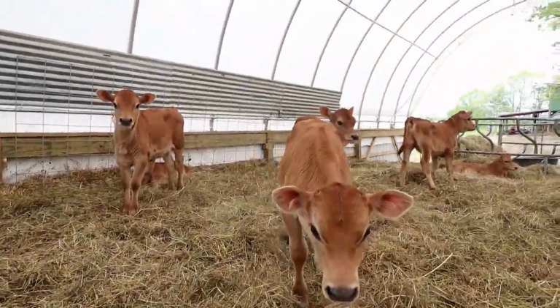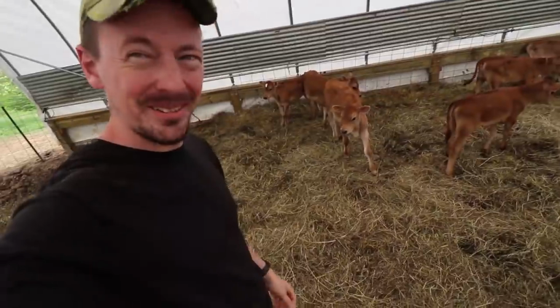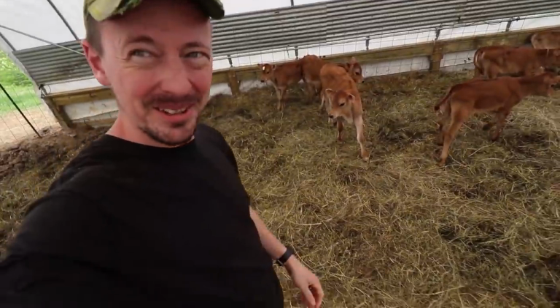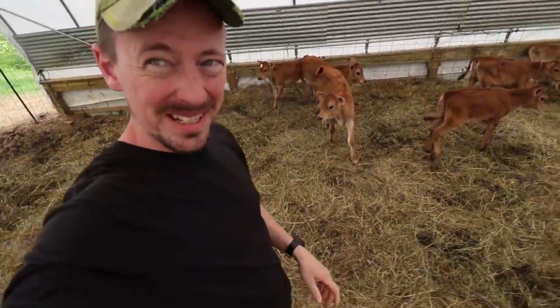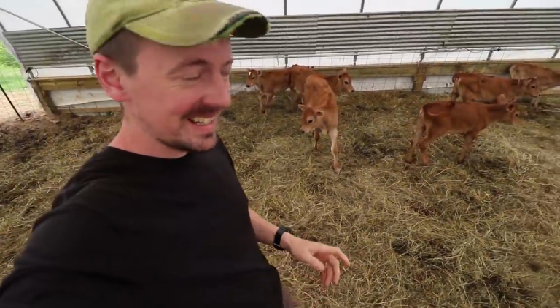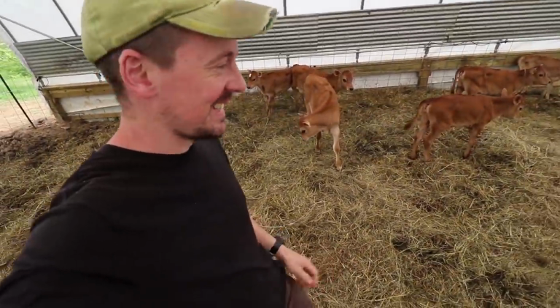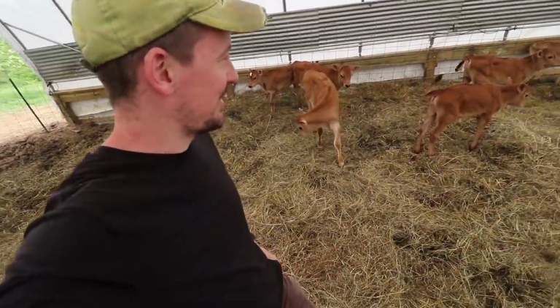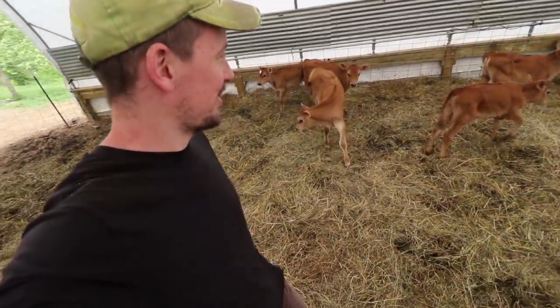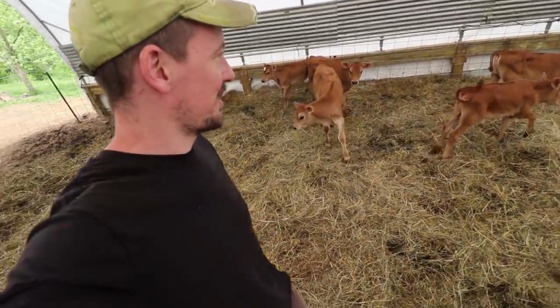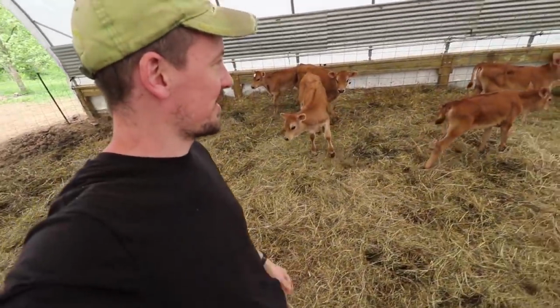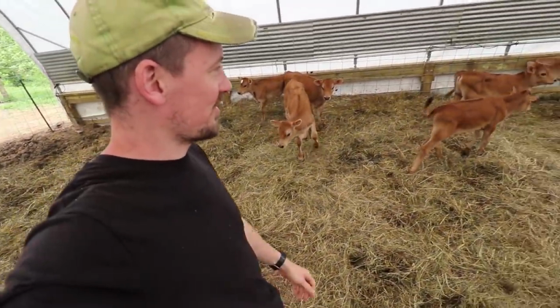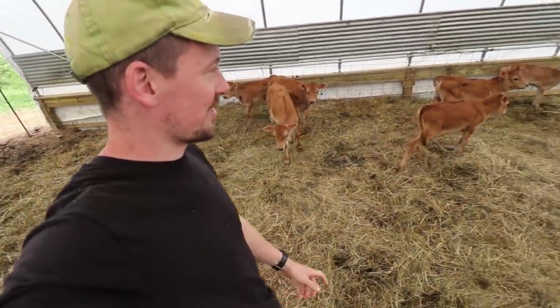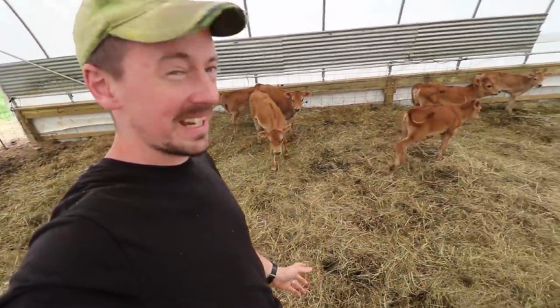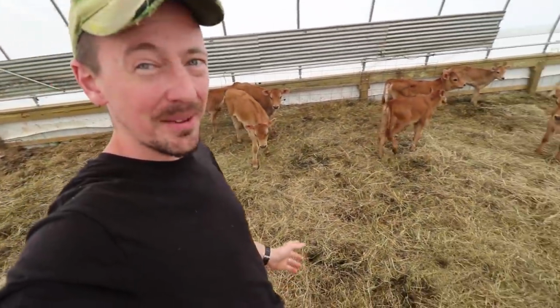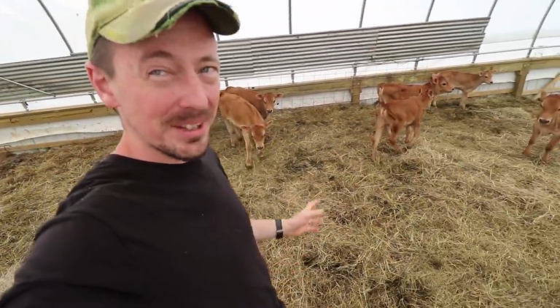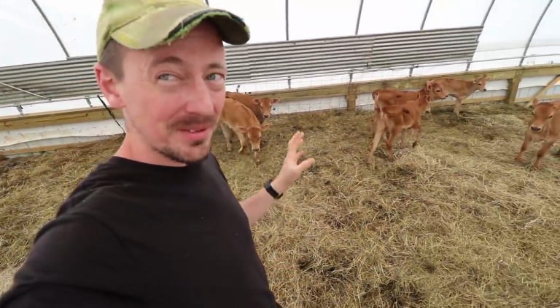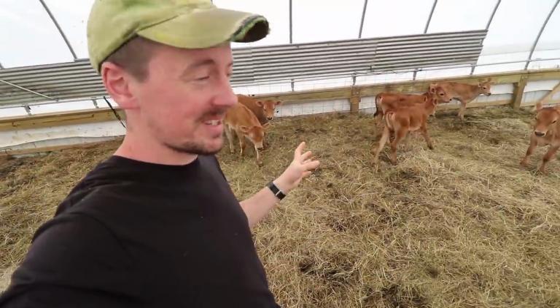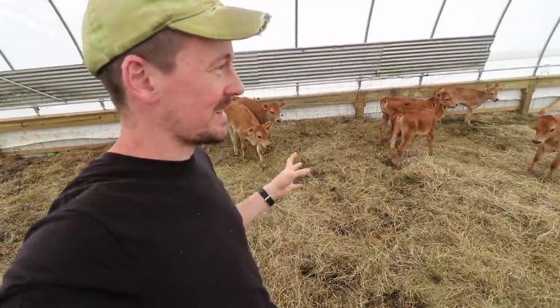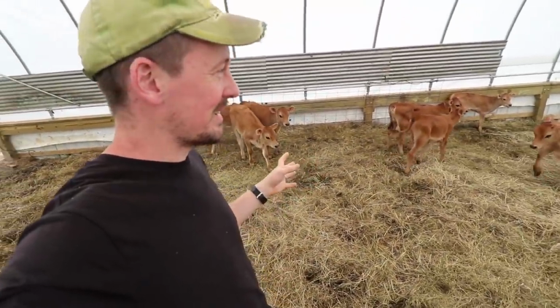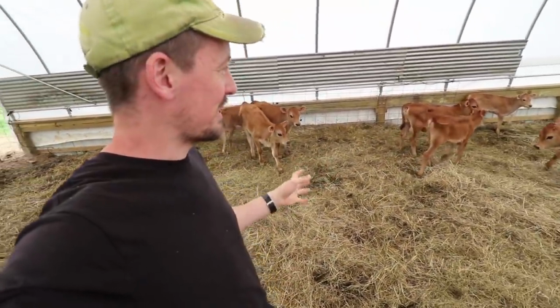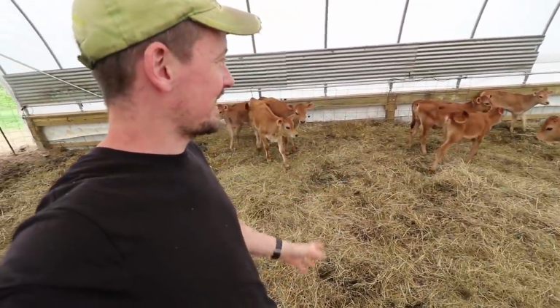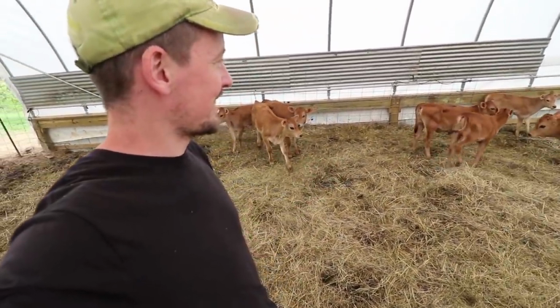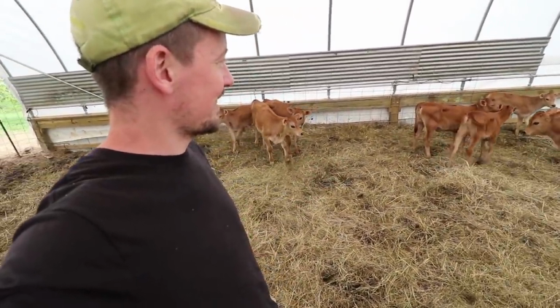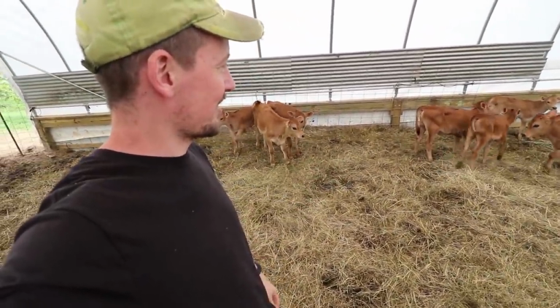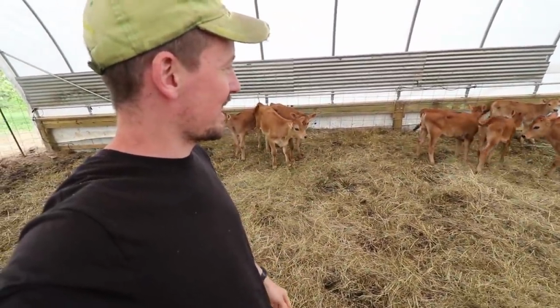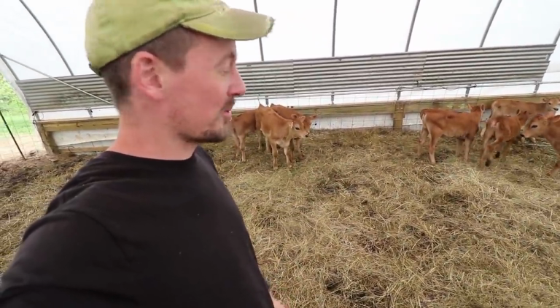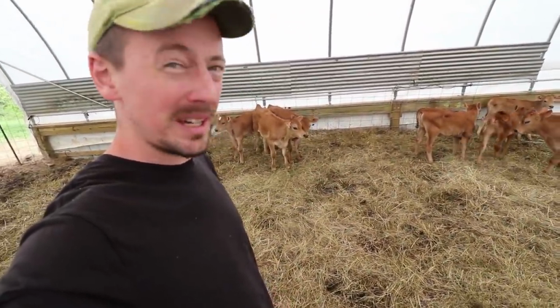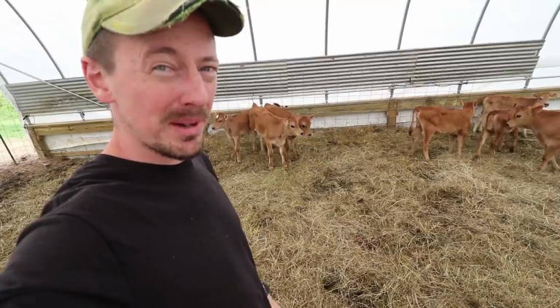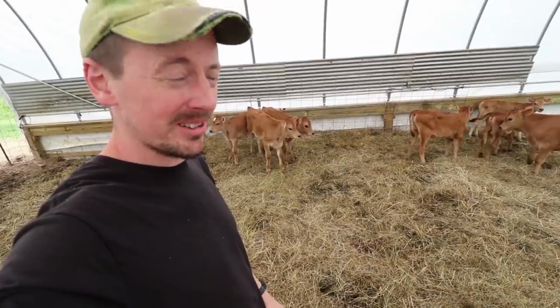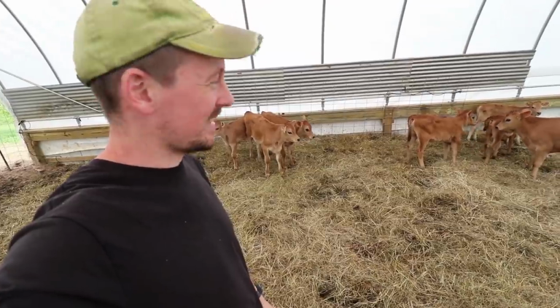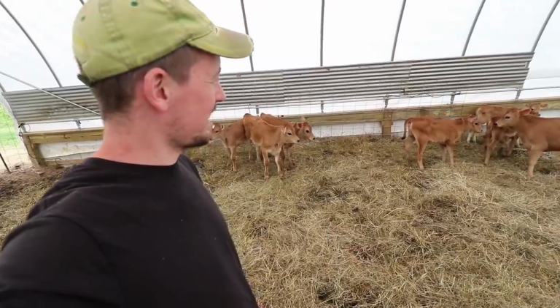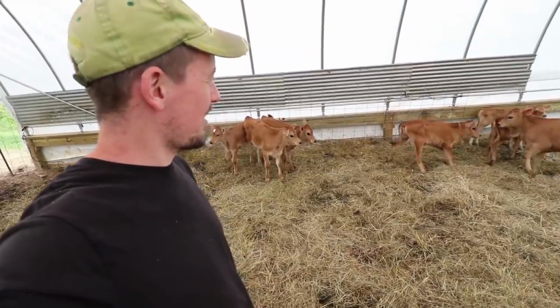I don't think there's anything cuter than a bunch of Jersey calves. I've never seen them like this until the other day when we came out and looked at this cow.